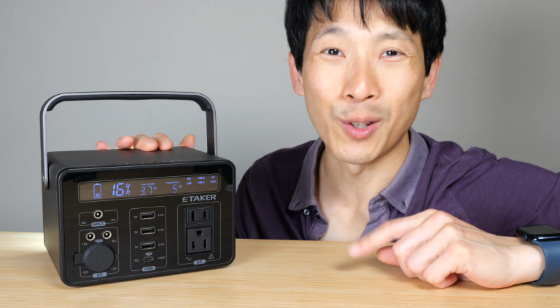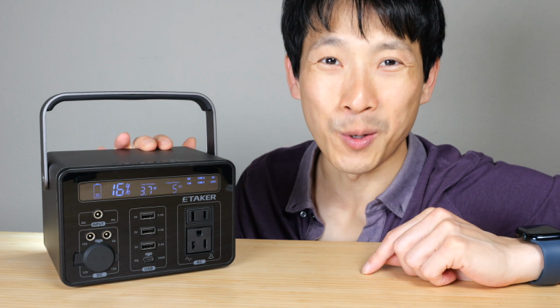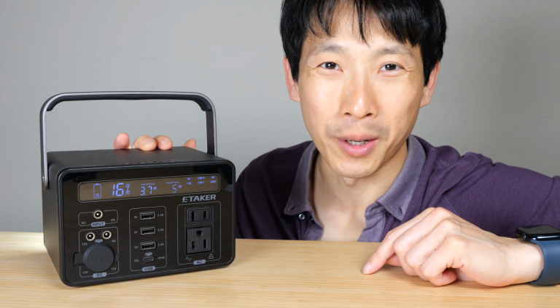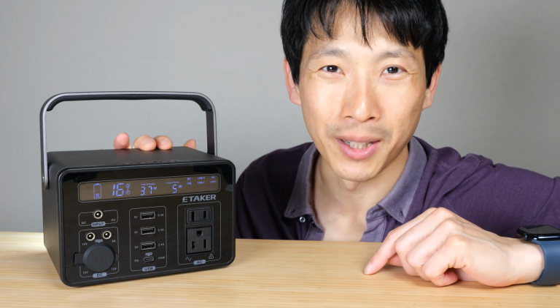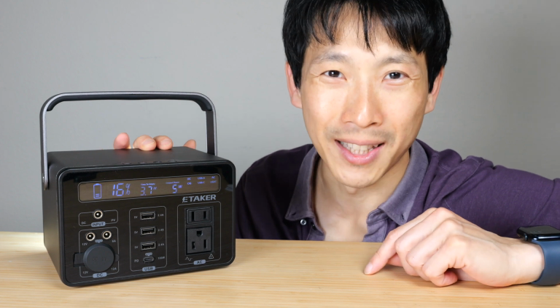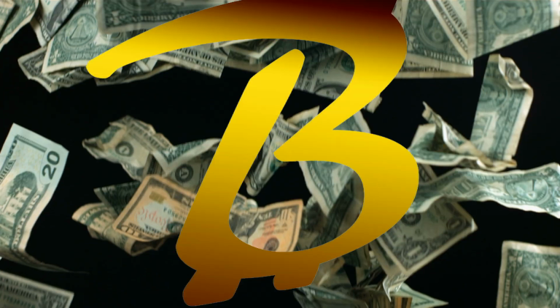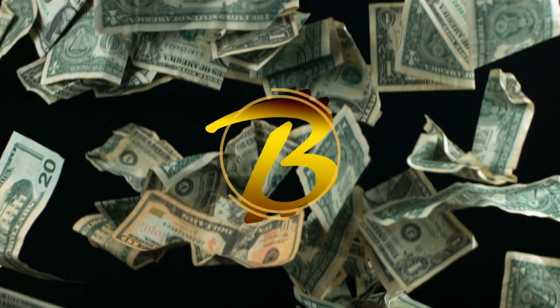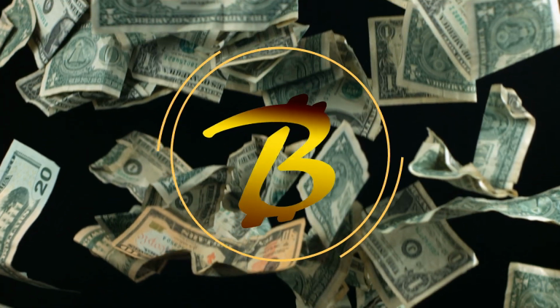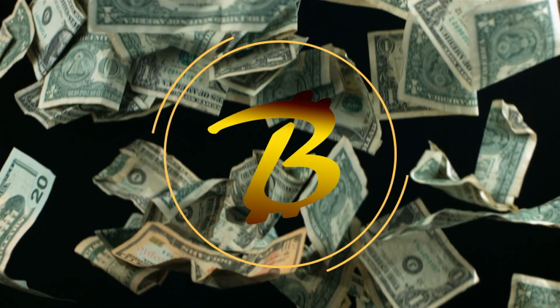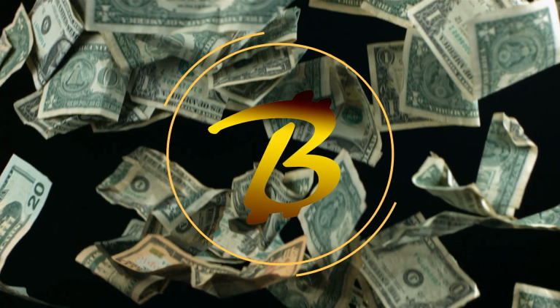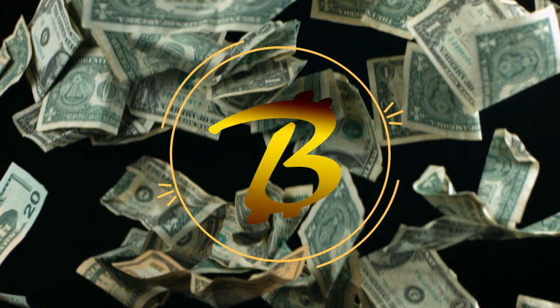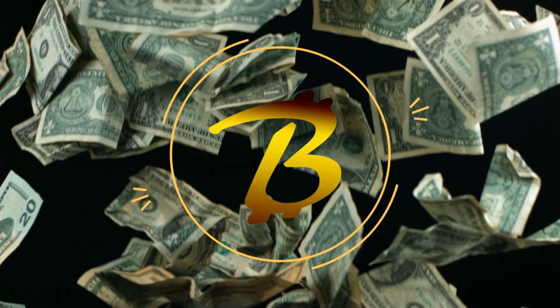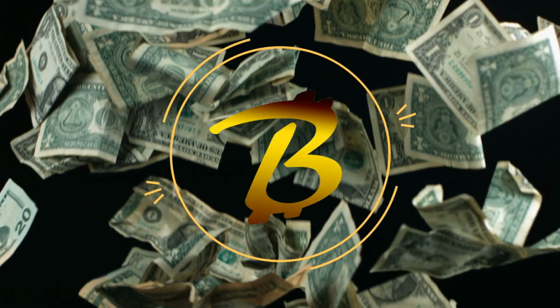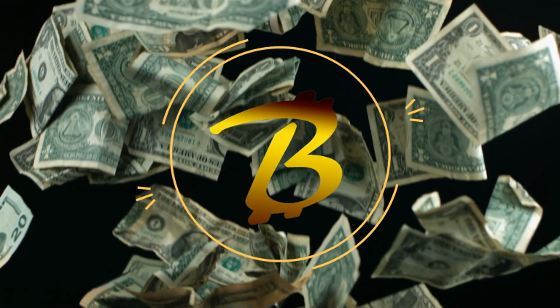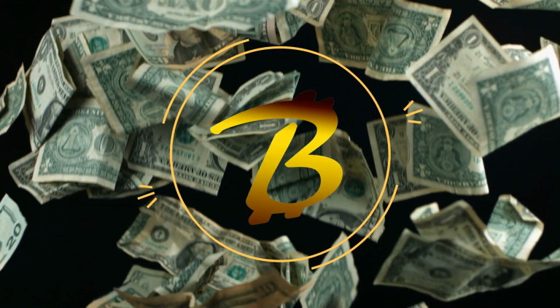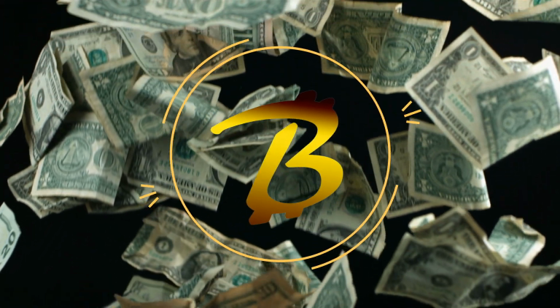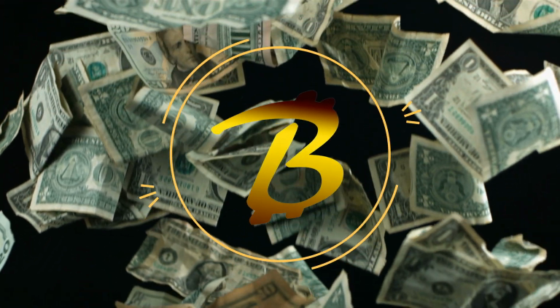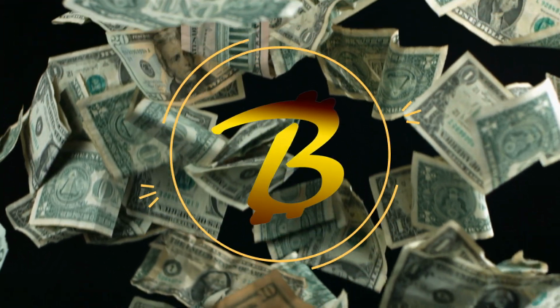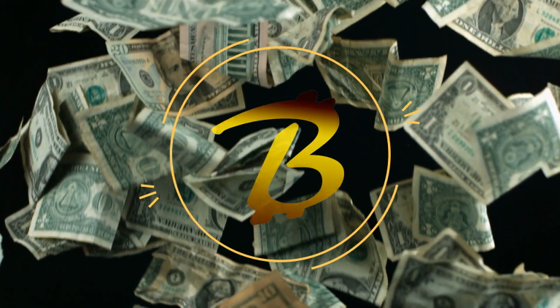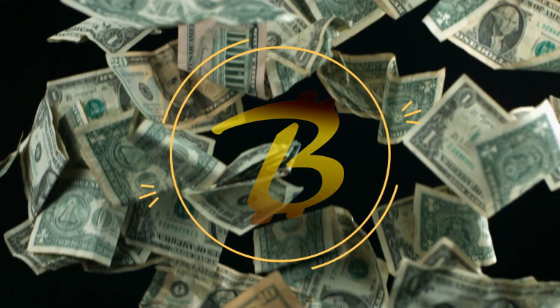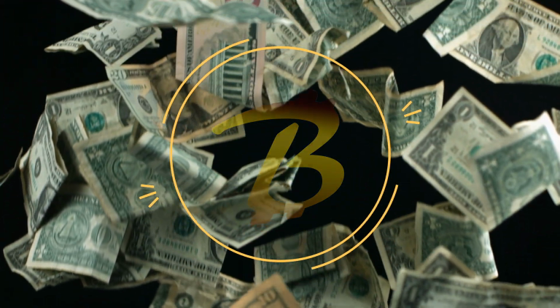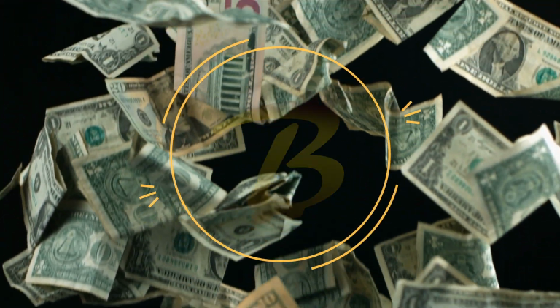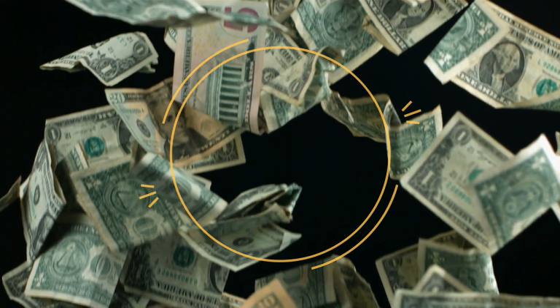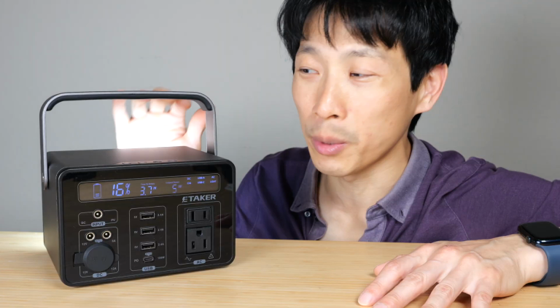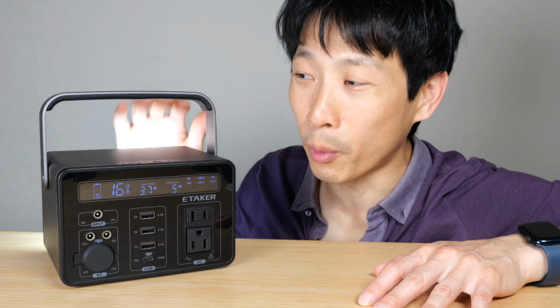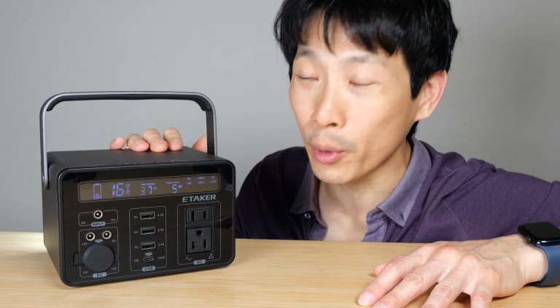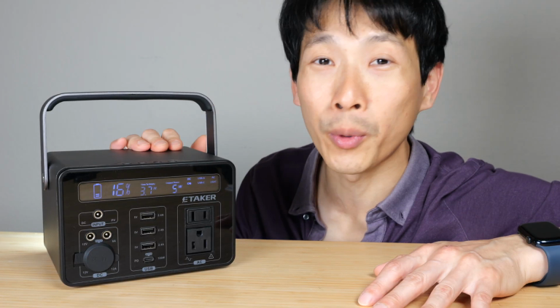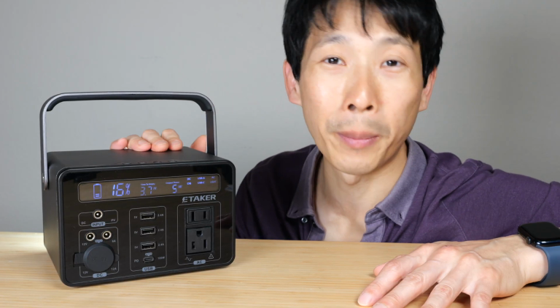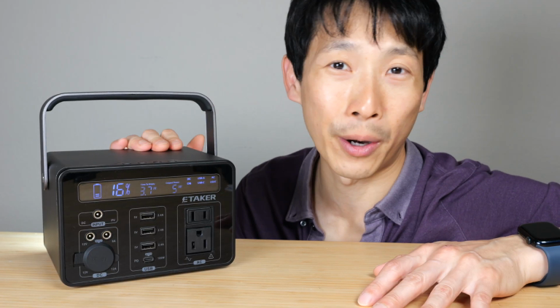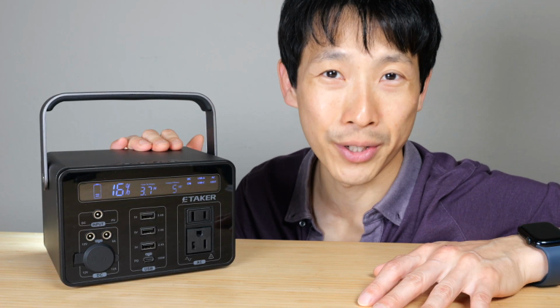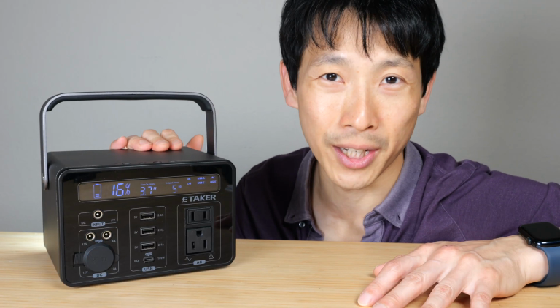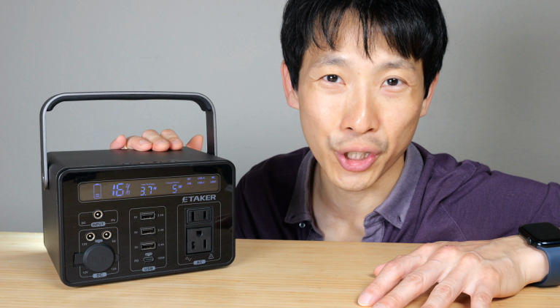Hey, how's it going everybody? This is PJ Bush, and this is the eTaker EP300 portable power station.